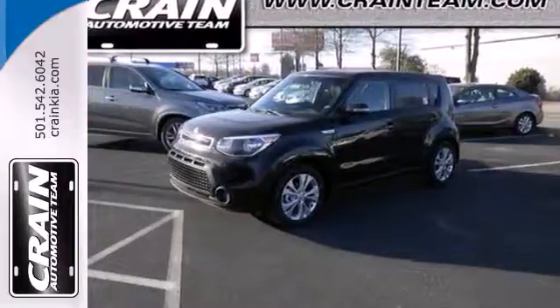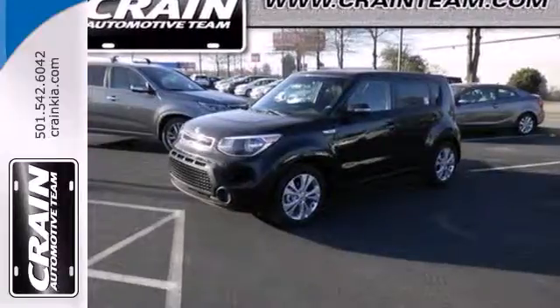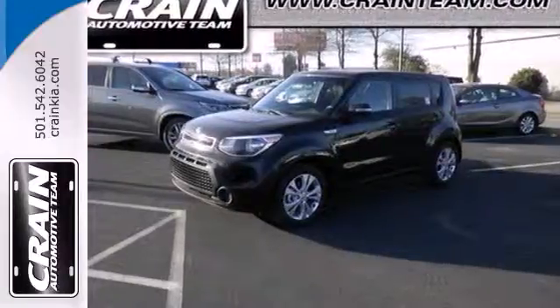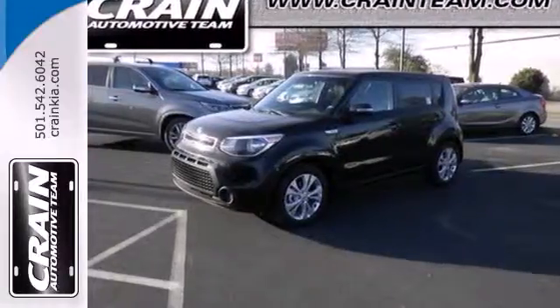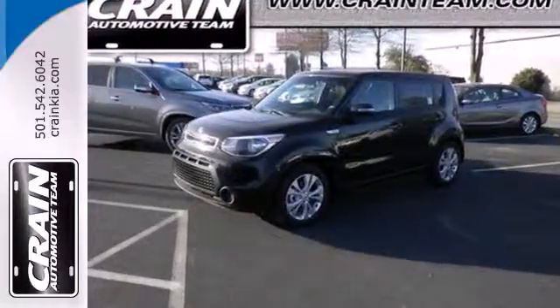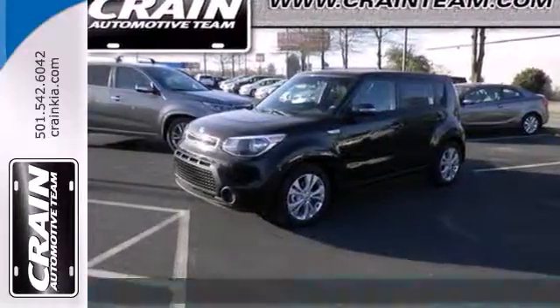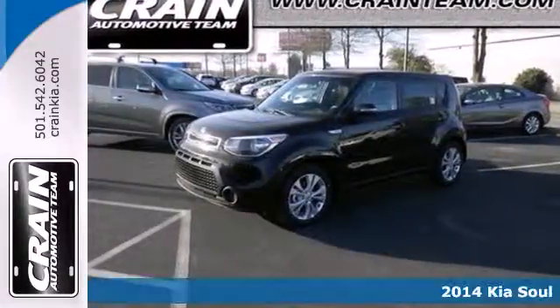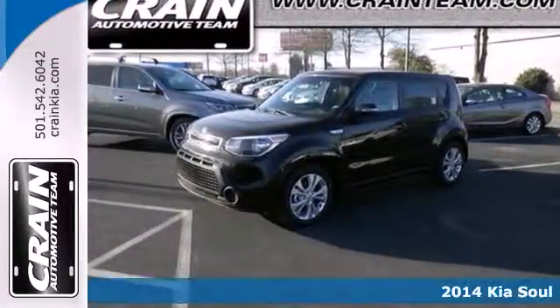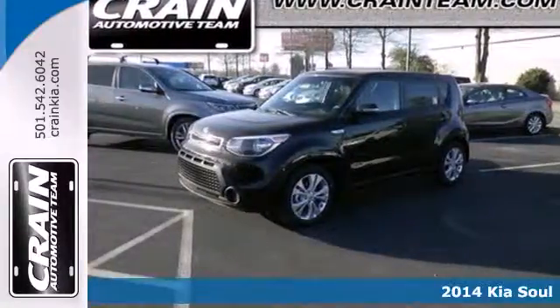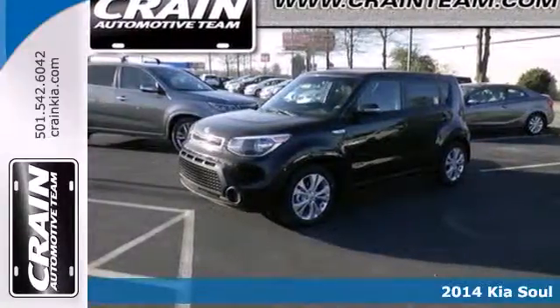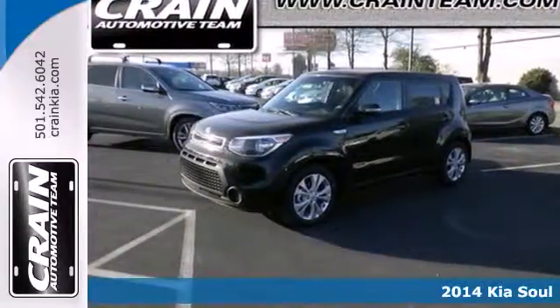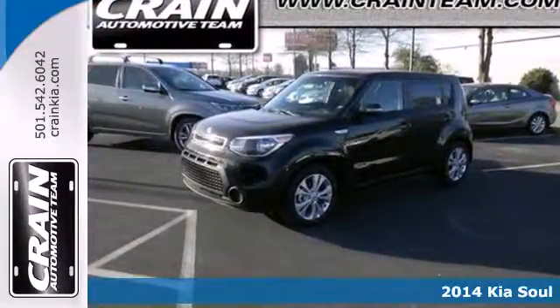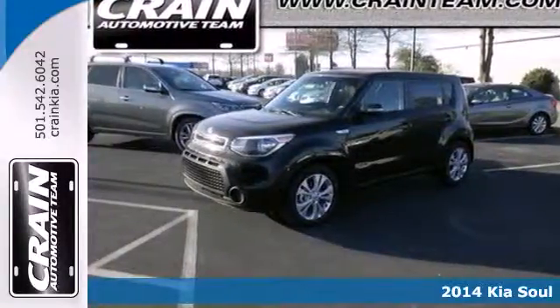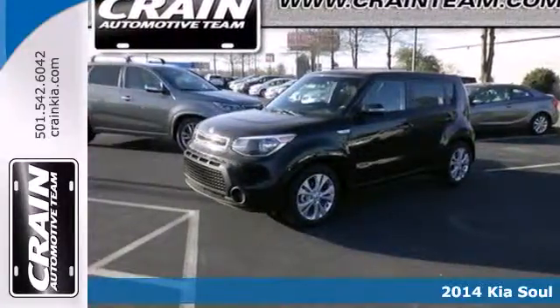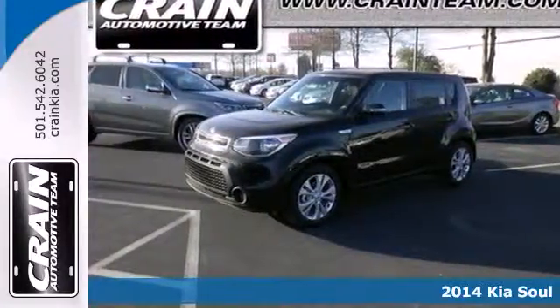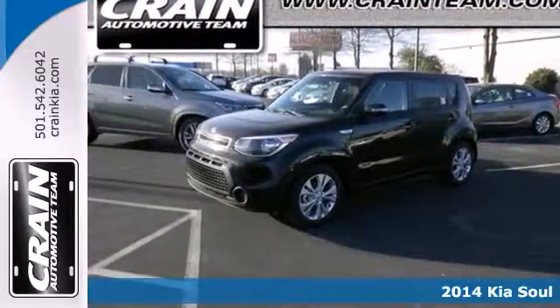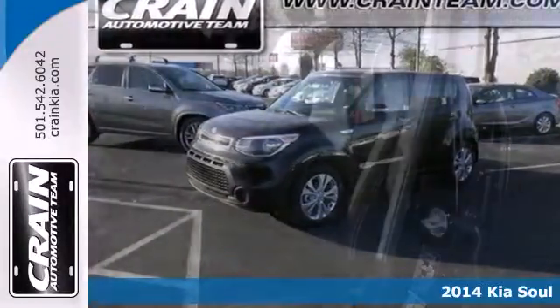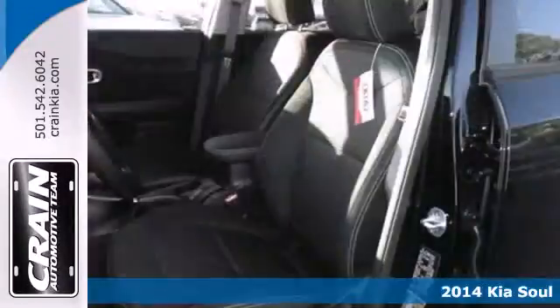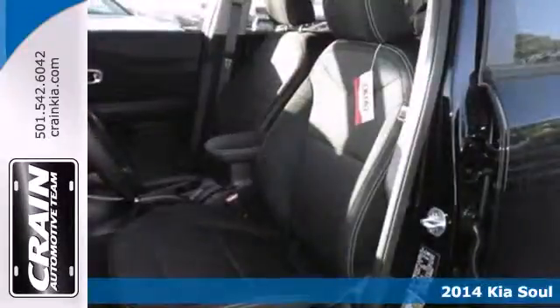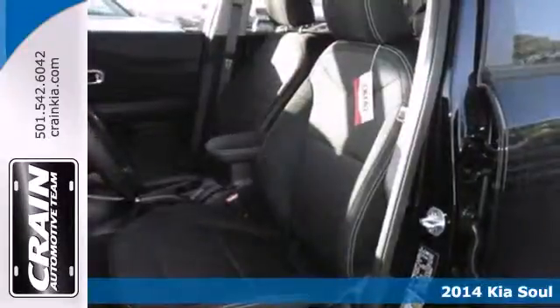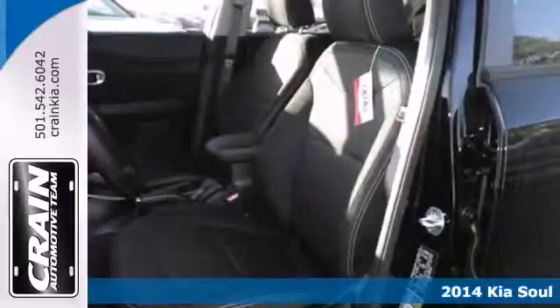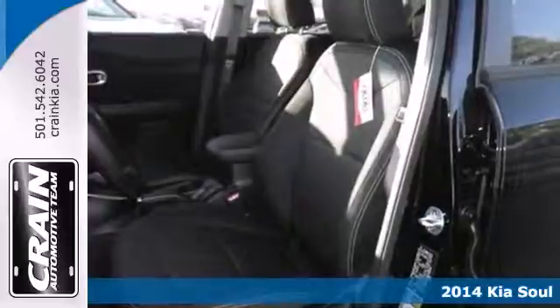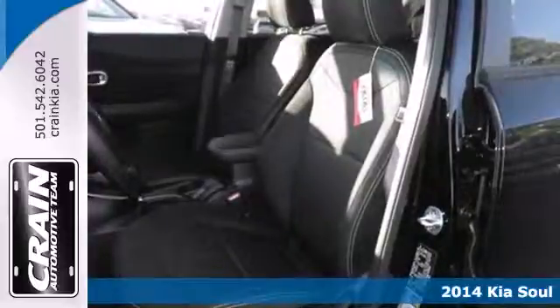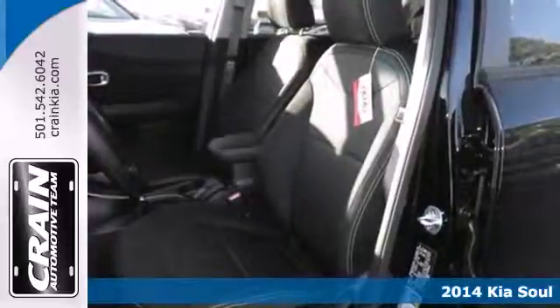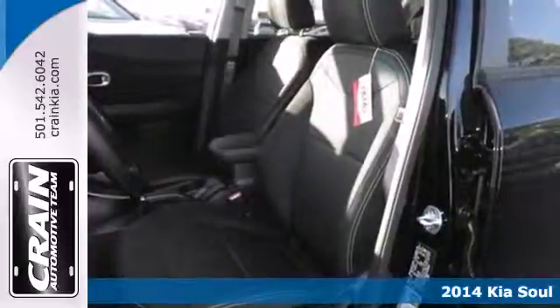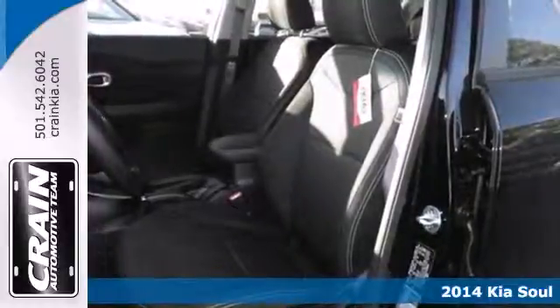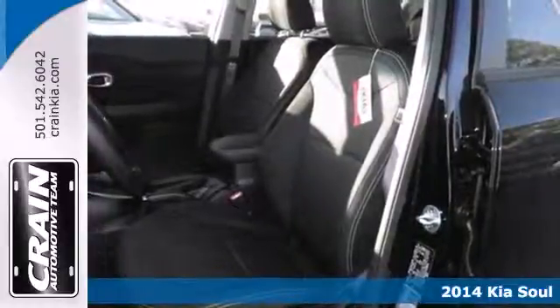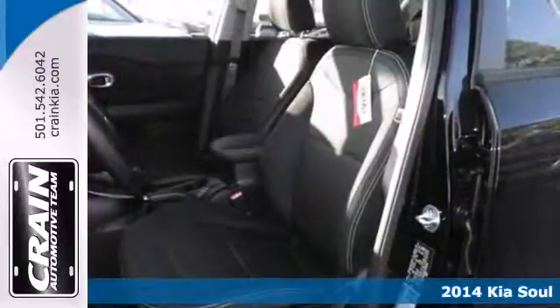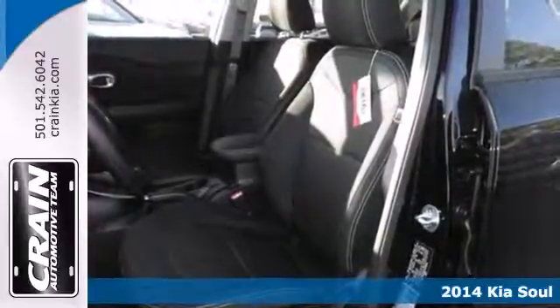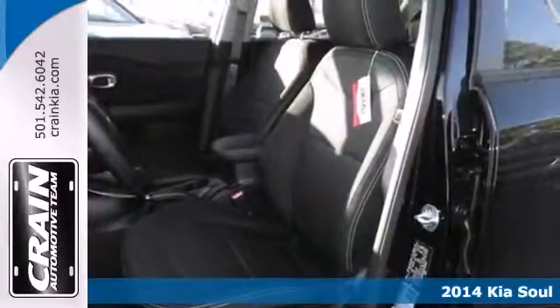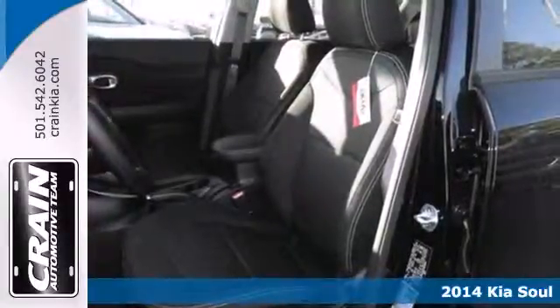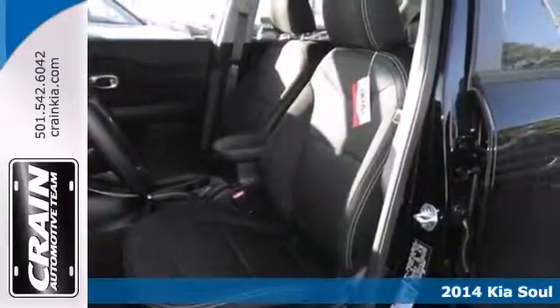It's a 2014 Kia Soul. A unique design and powerful performance are yours in this 4-door.